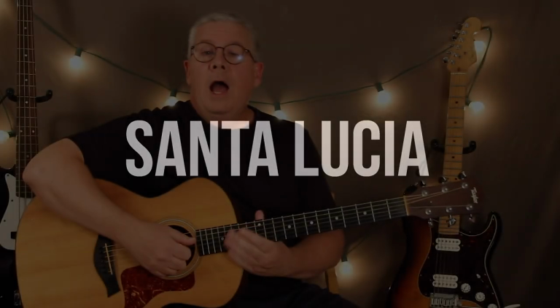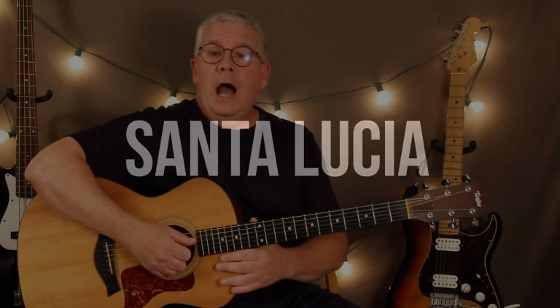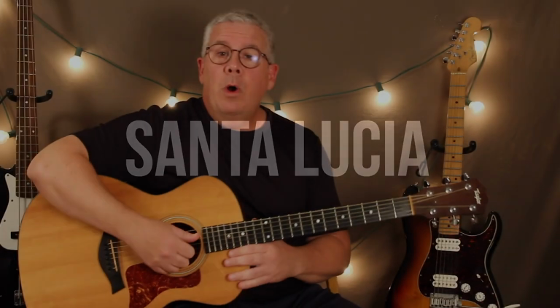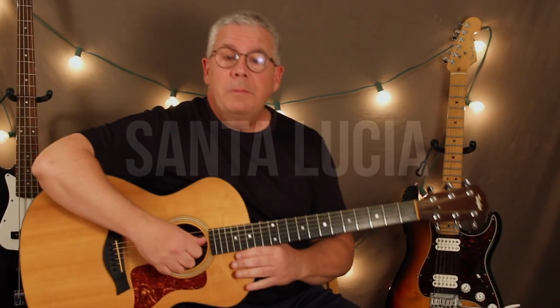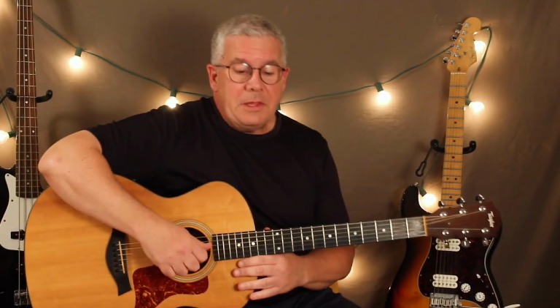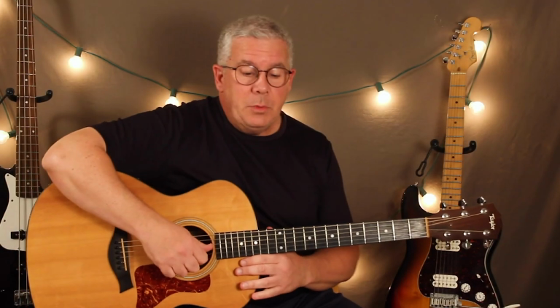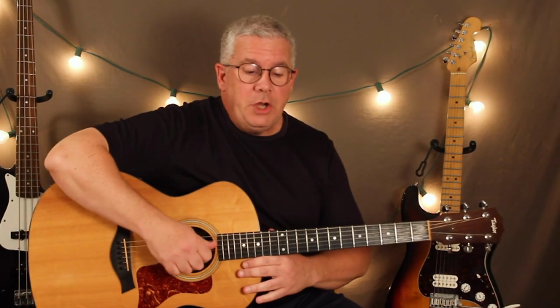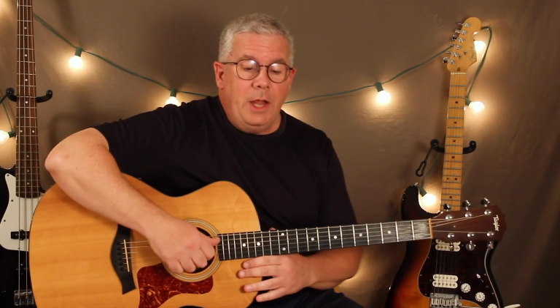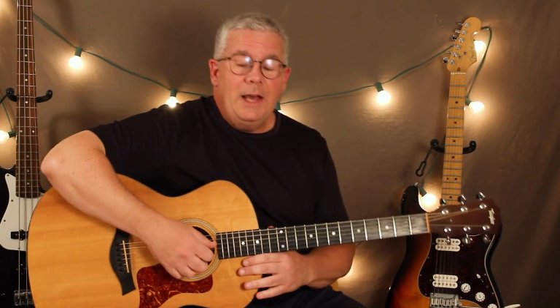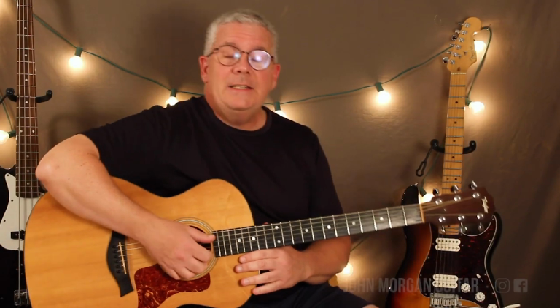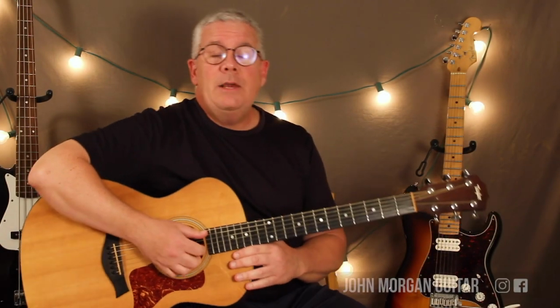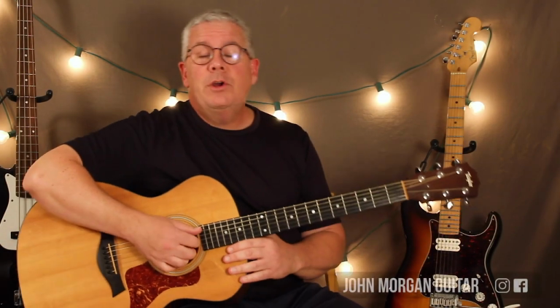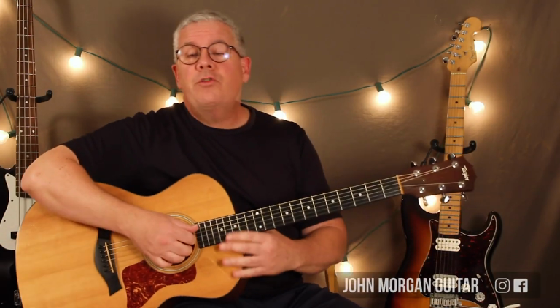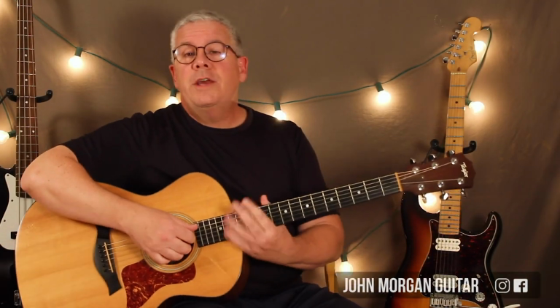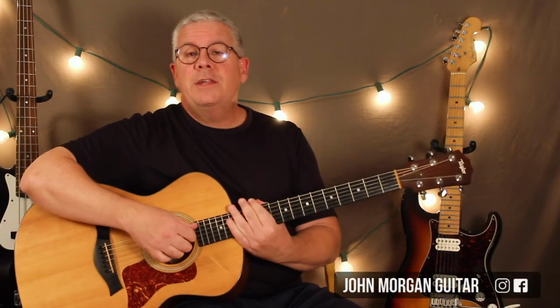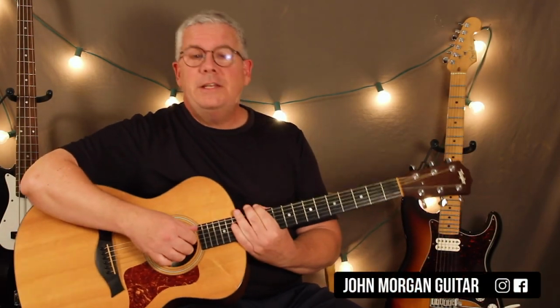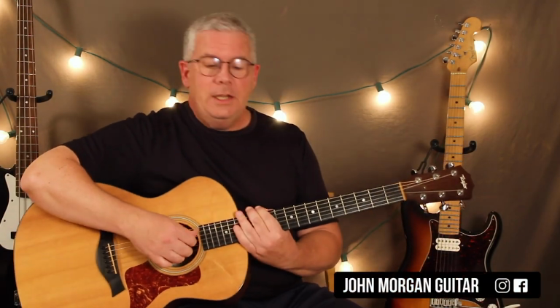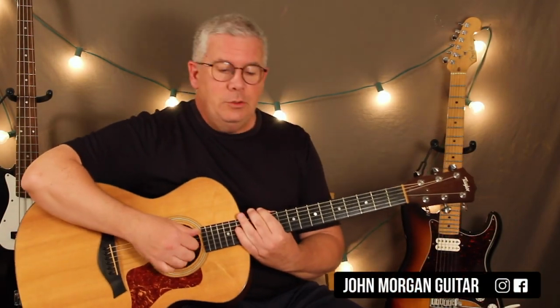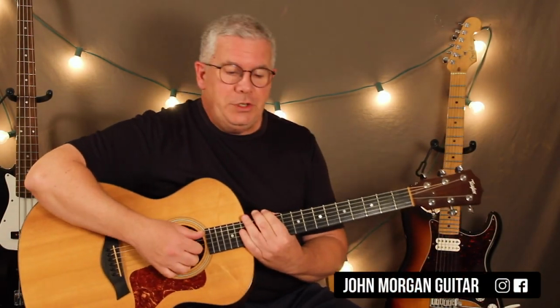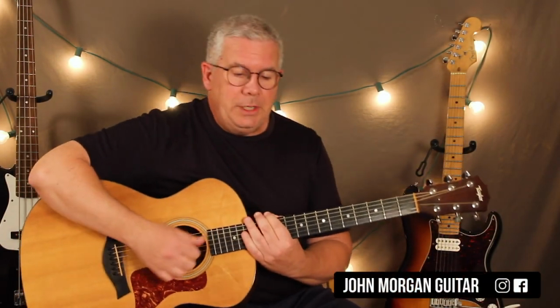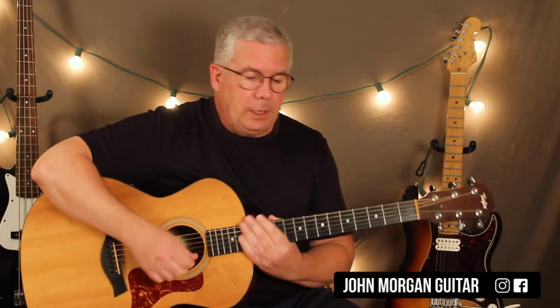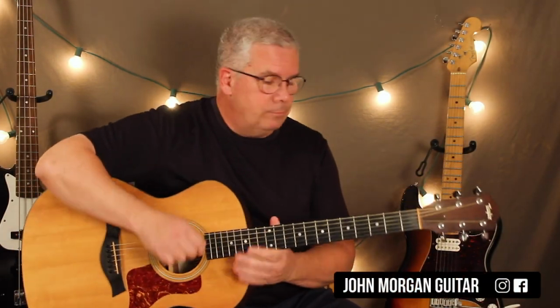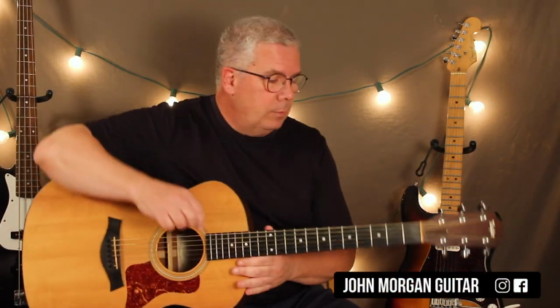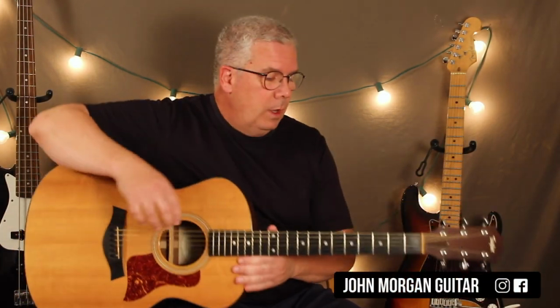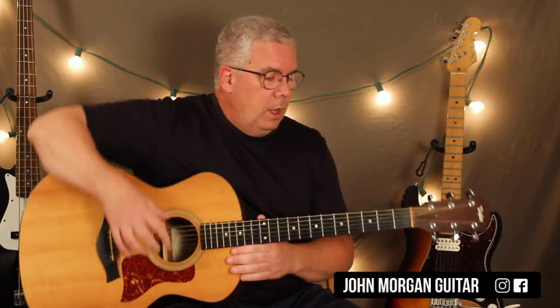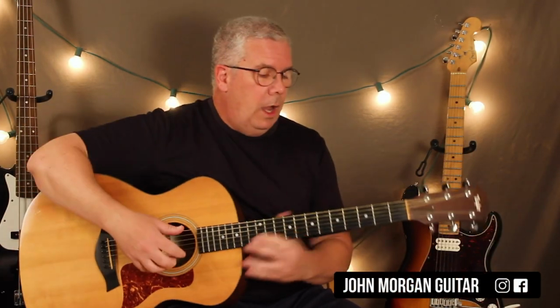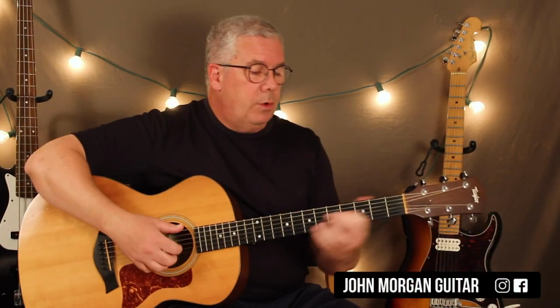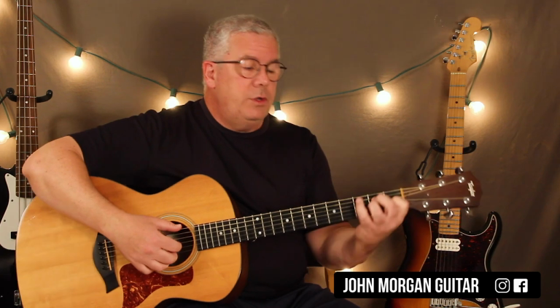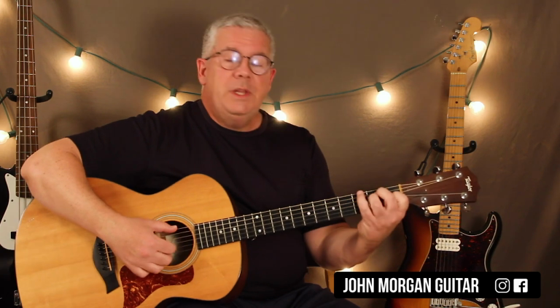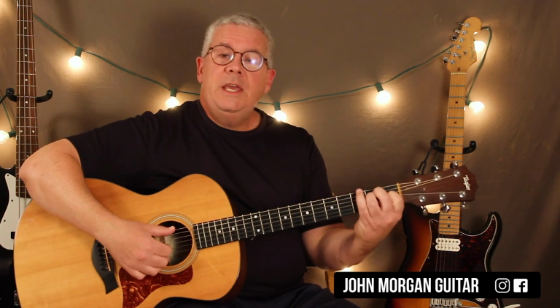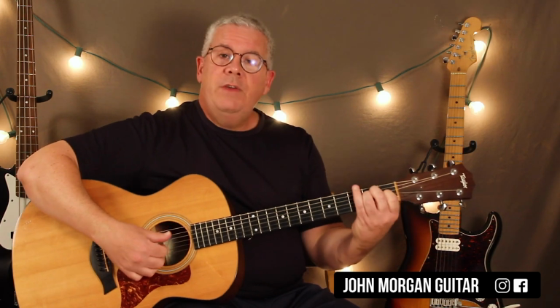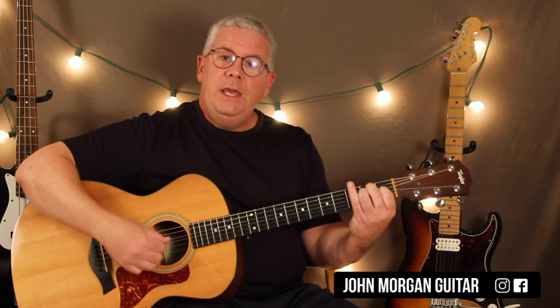Hi, welcome to Lessons with John. Today we're going to try Santa Lucia. We're going to do it in the key of E.